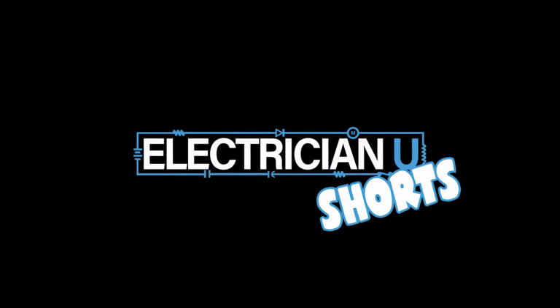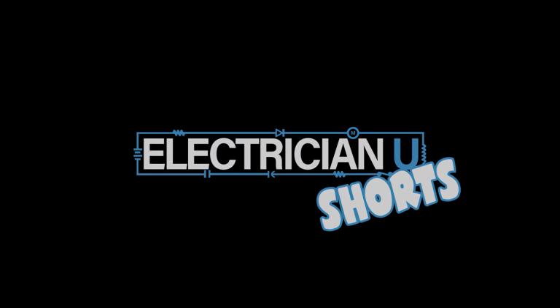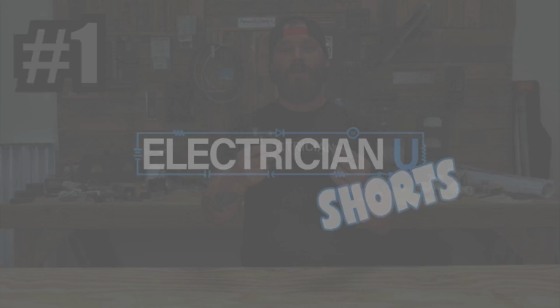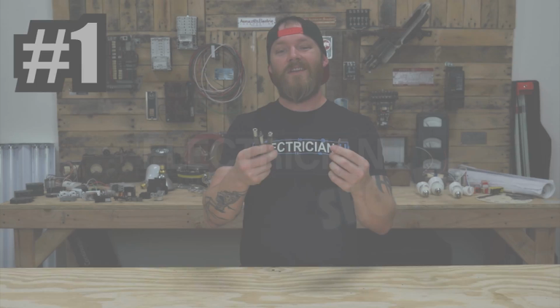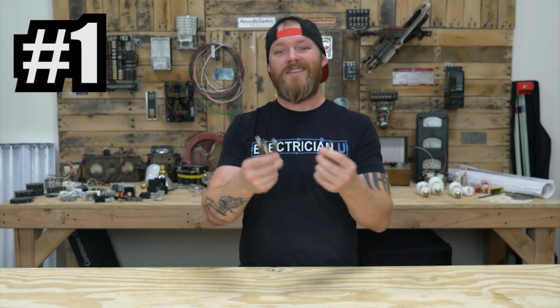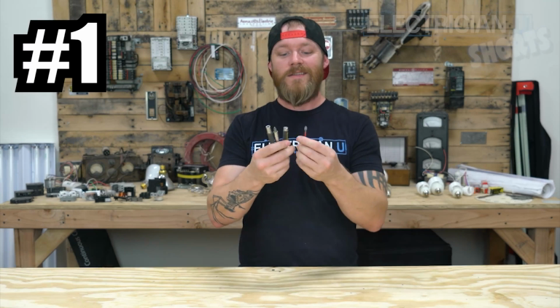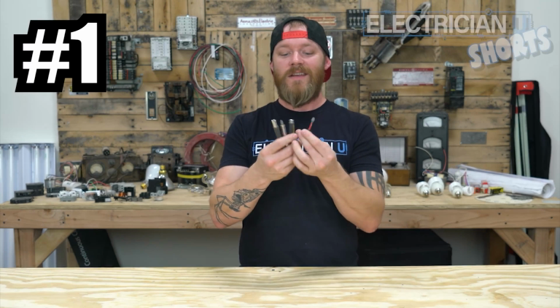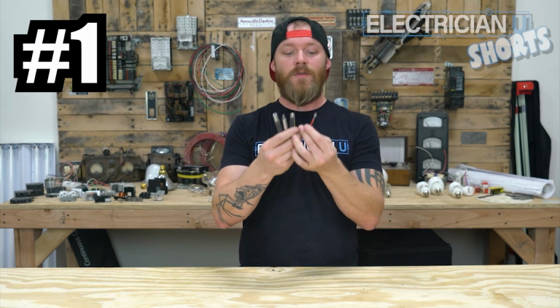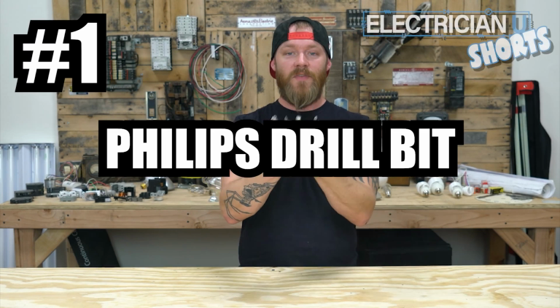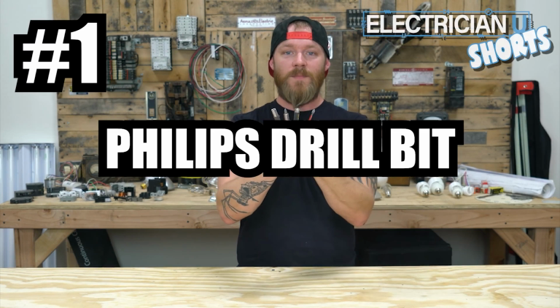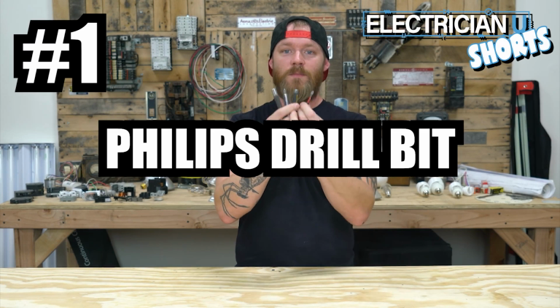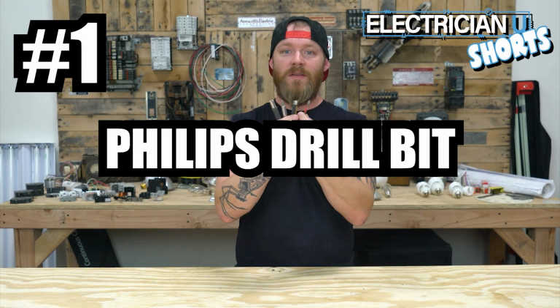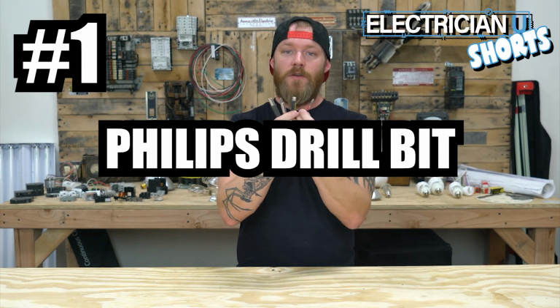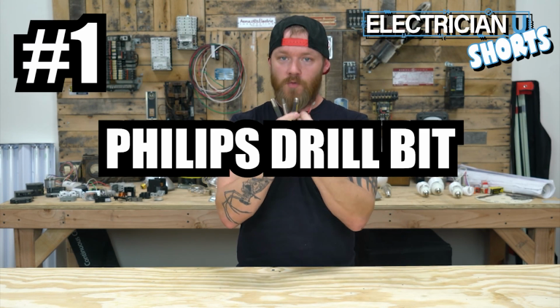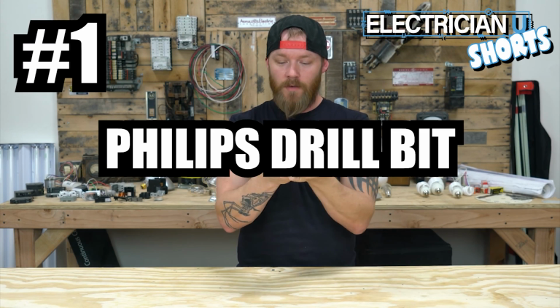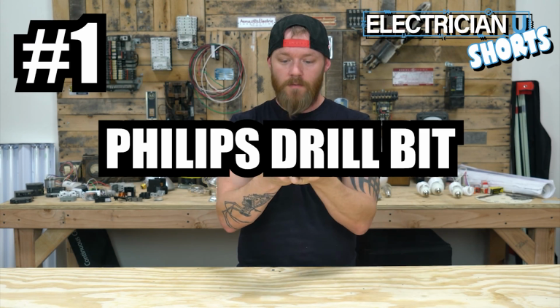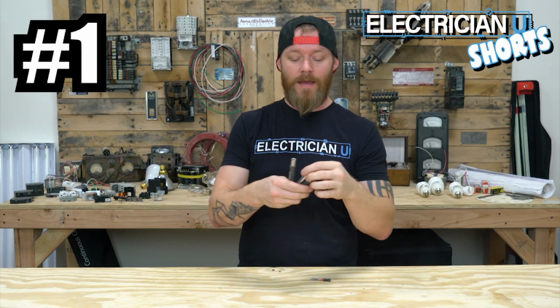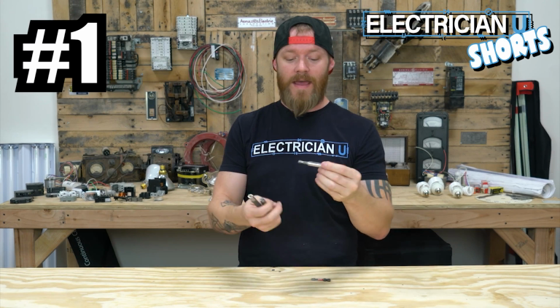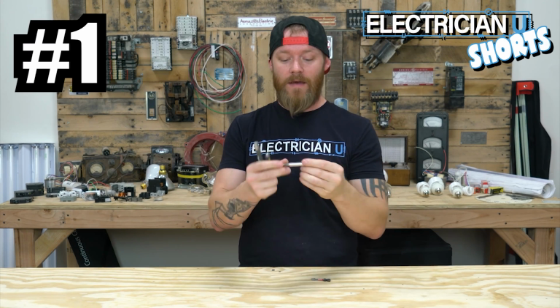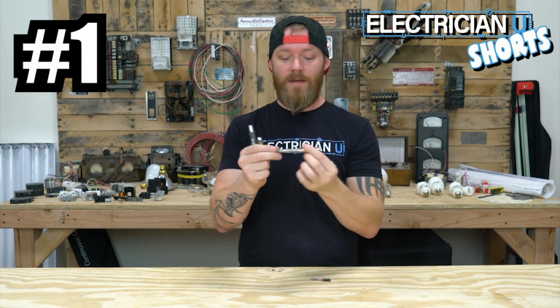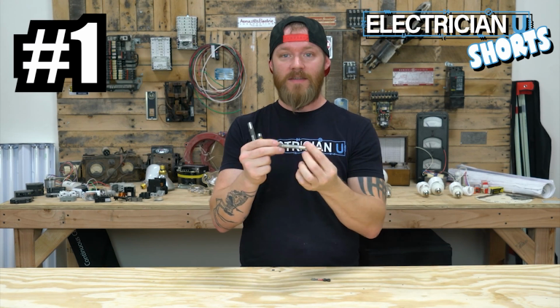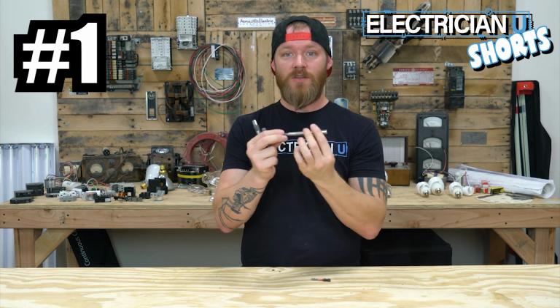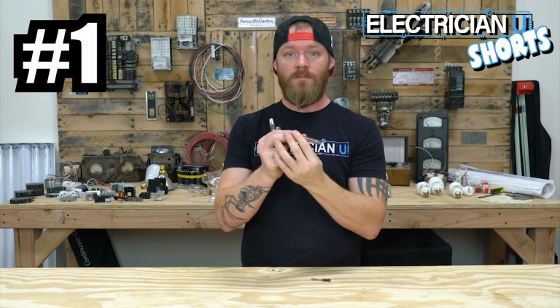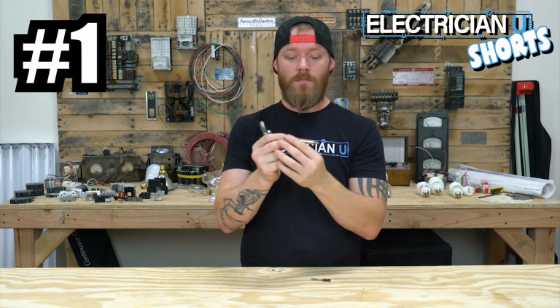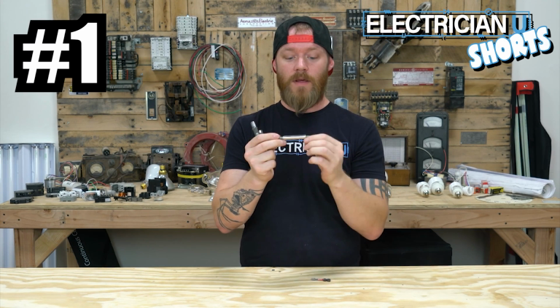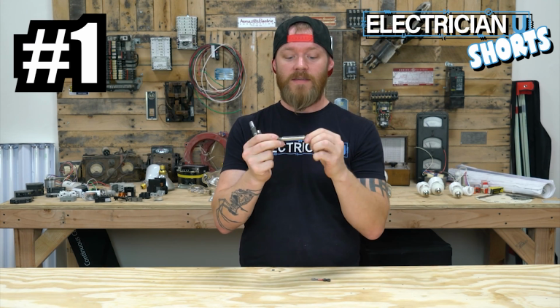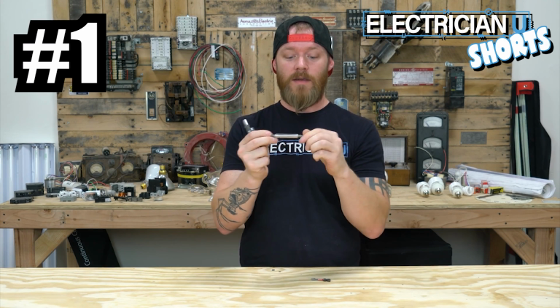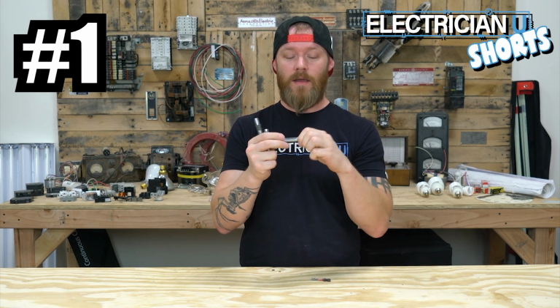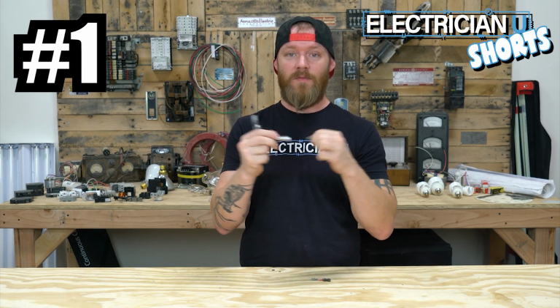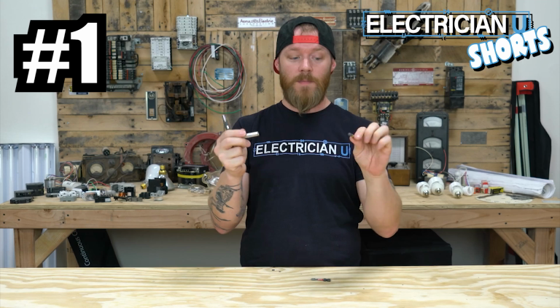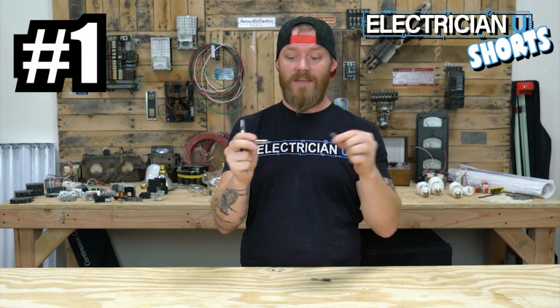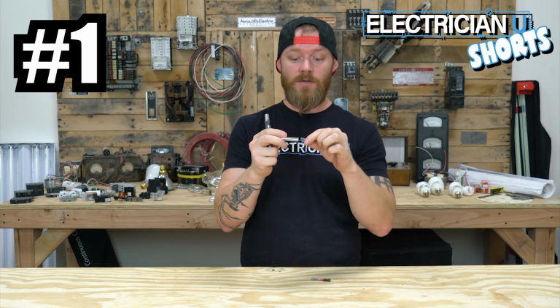Number one on our list is a standard Phillips bit for your drill. I like to have an extension that I stick a Phillips into.